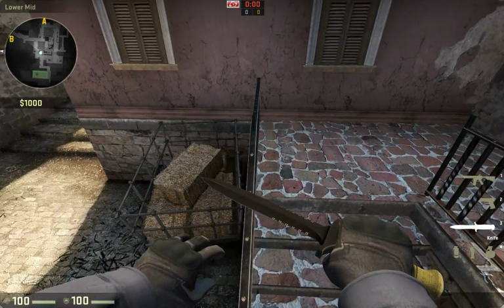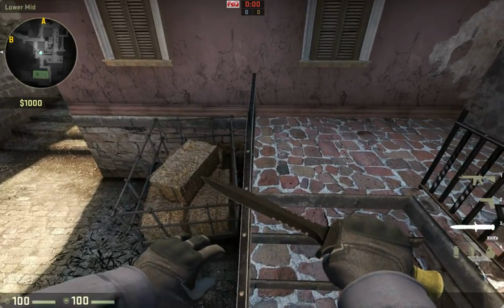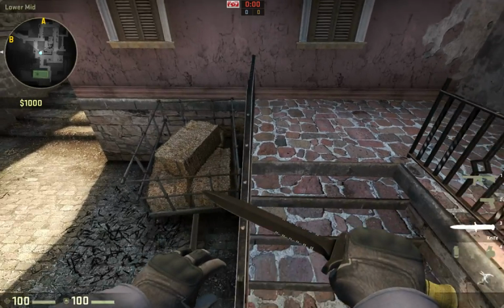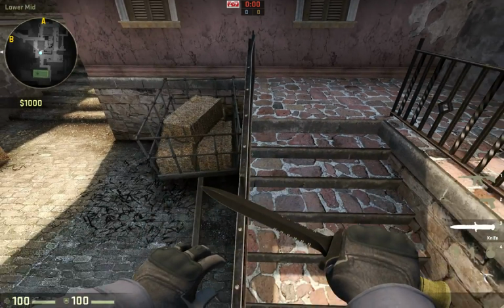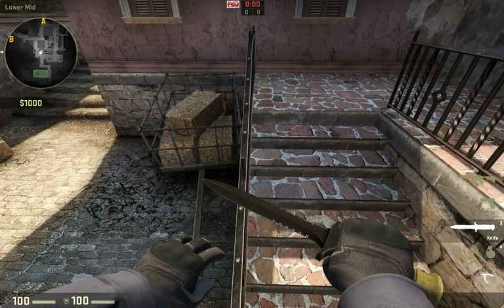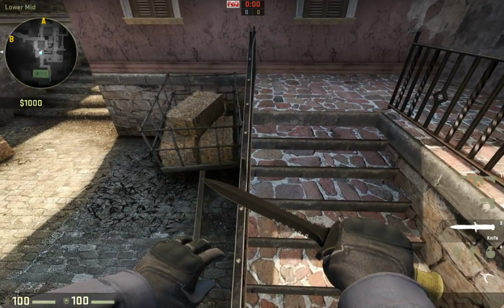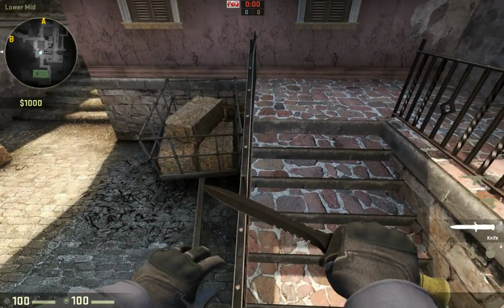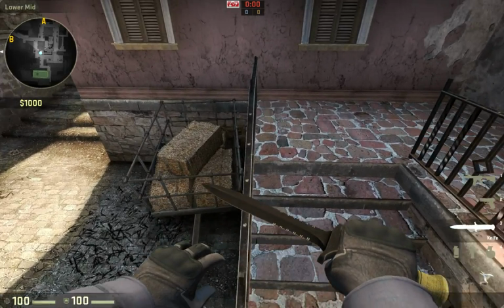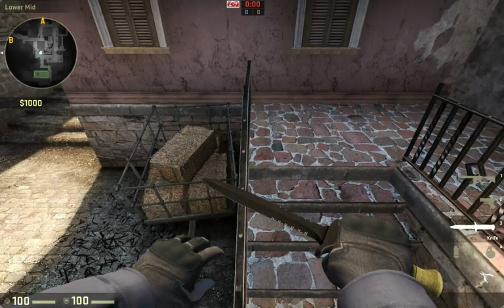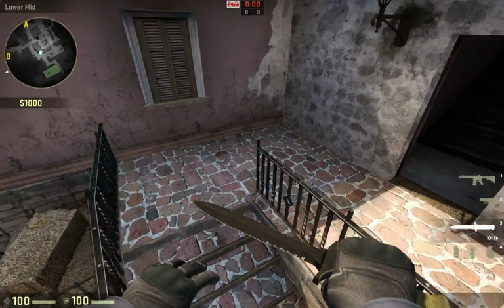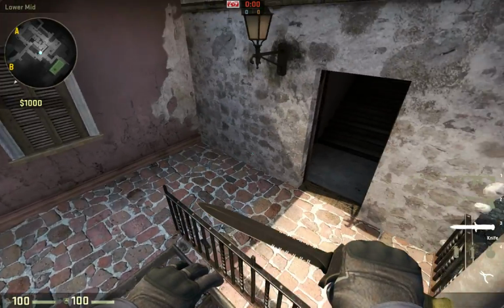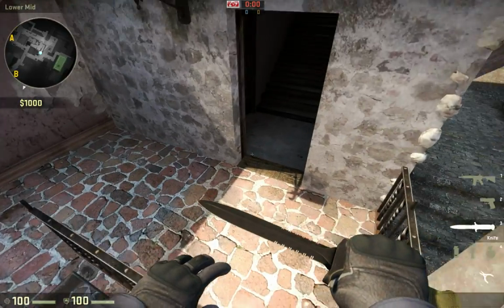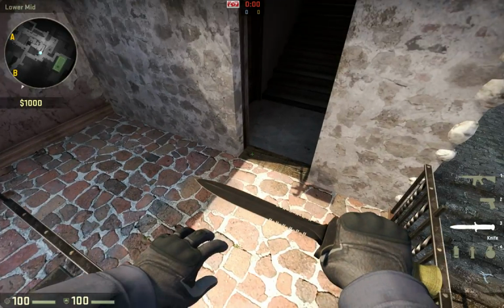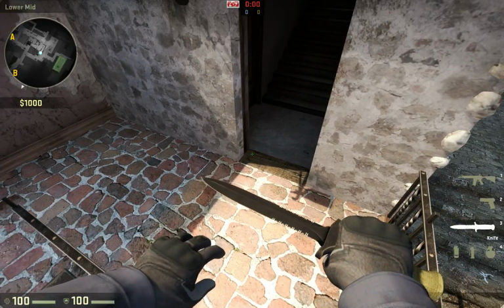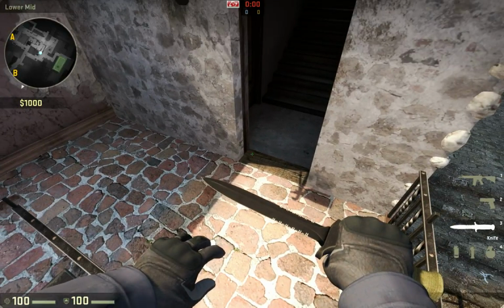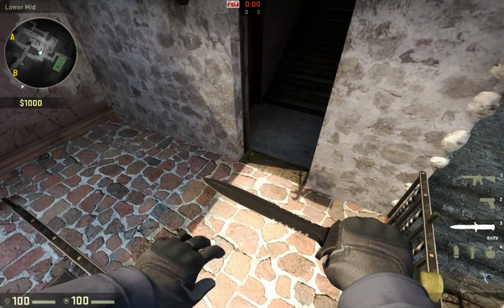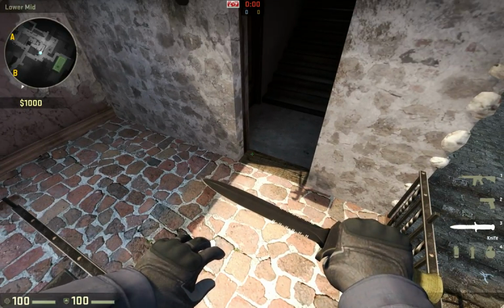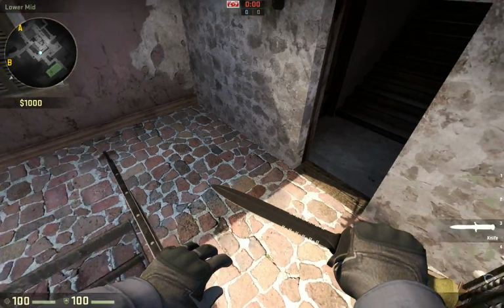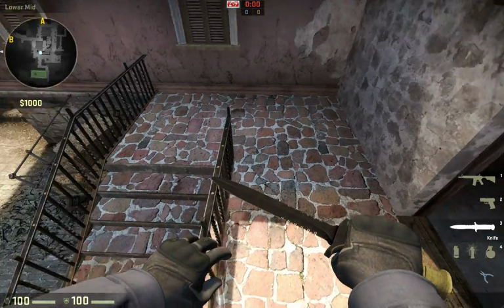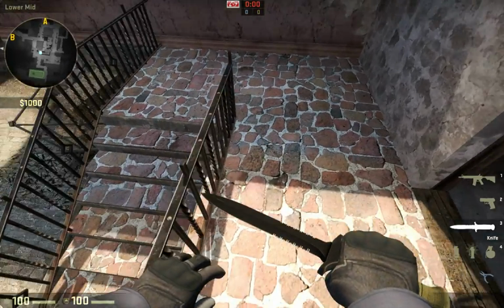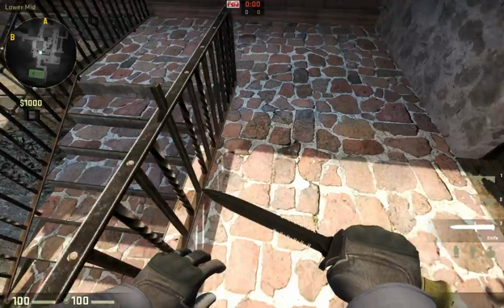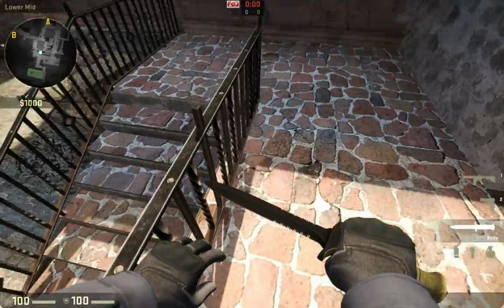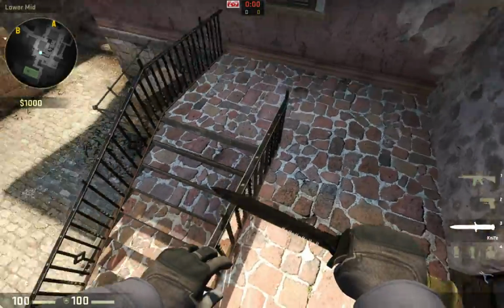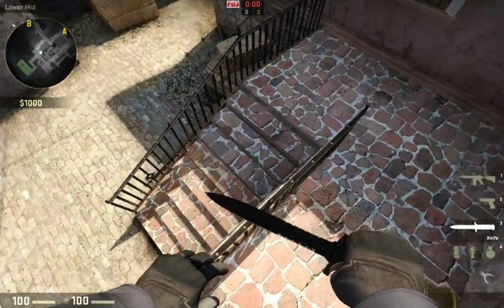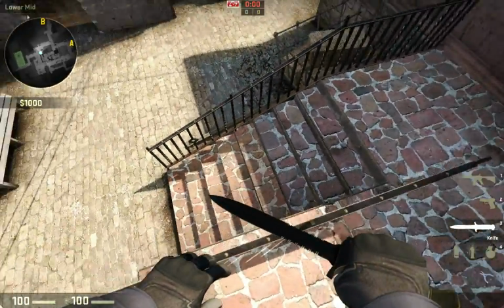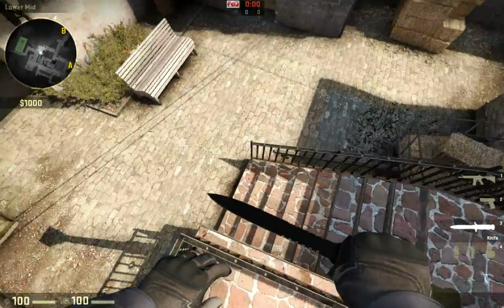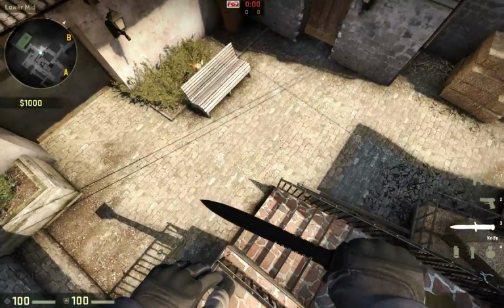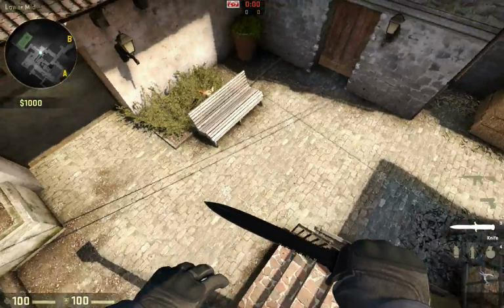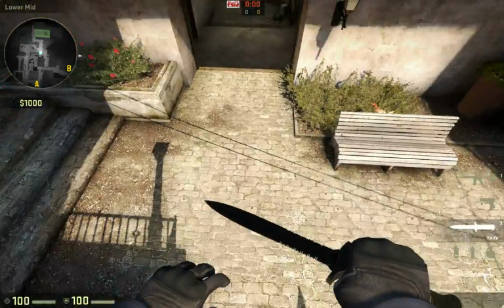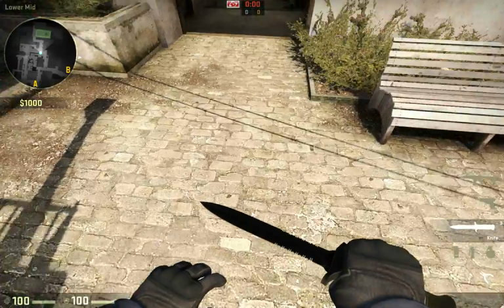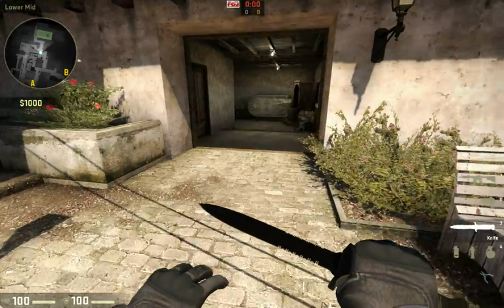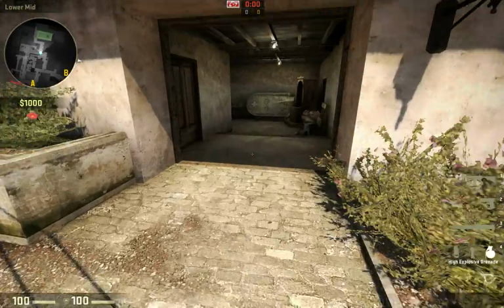And when you jump, let go of W, and then hold D, and hopefully you should get past it.